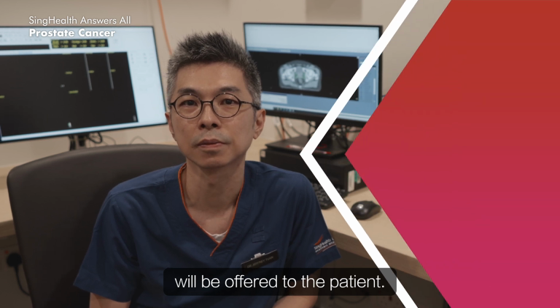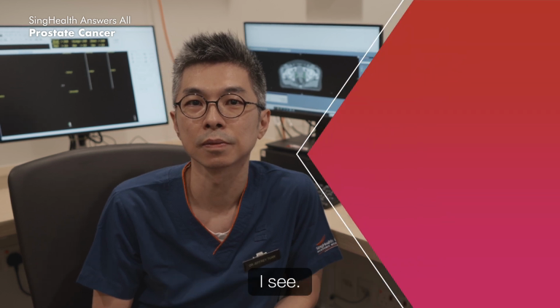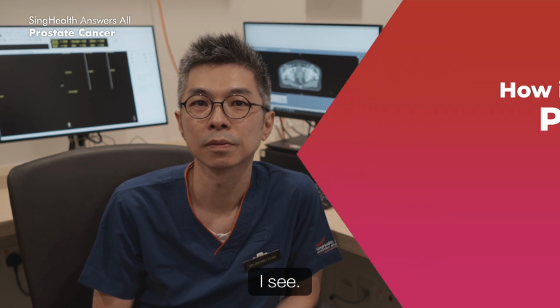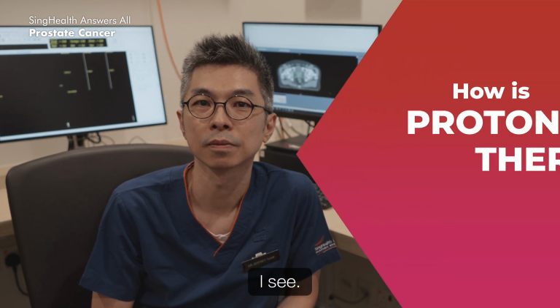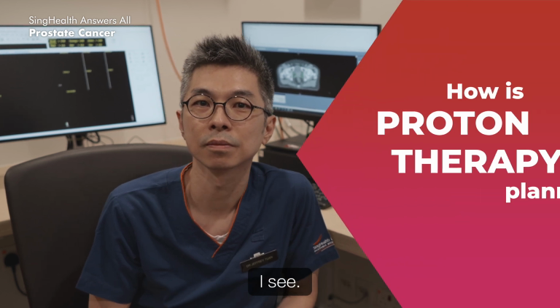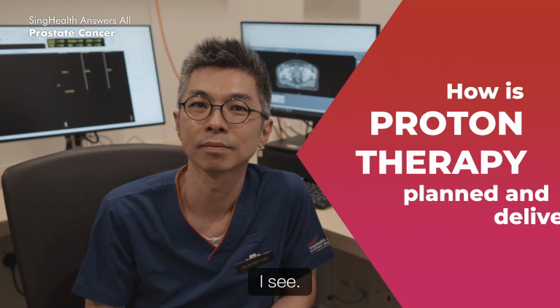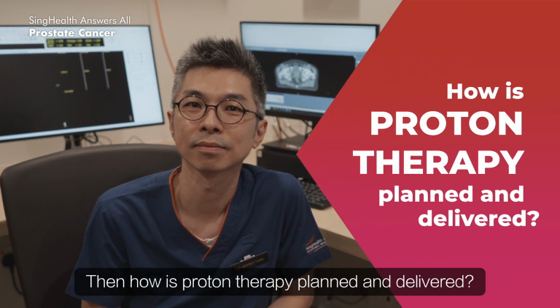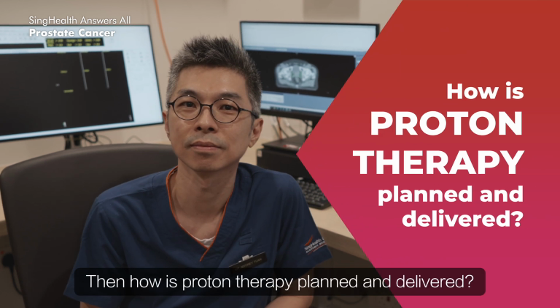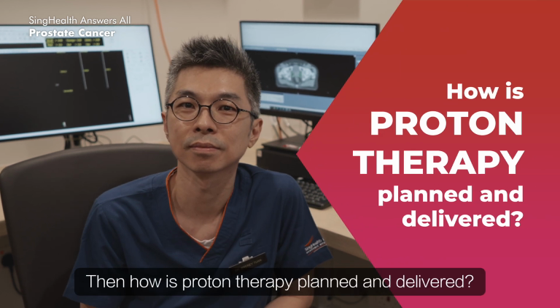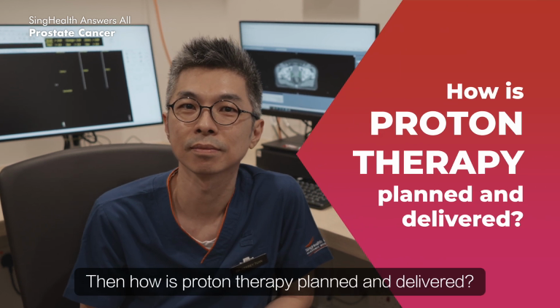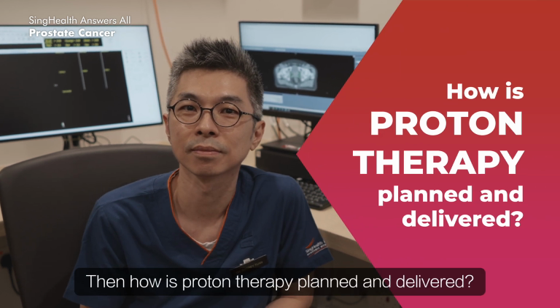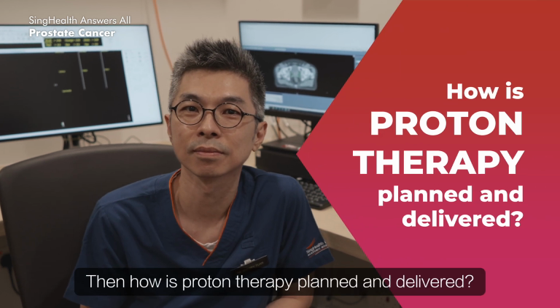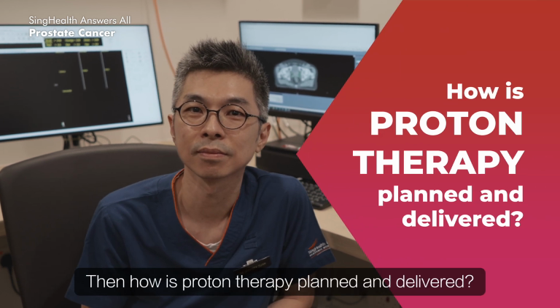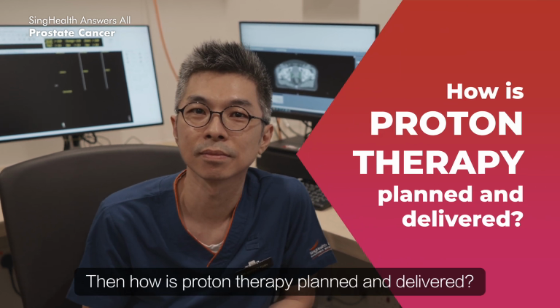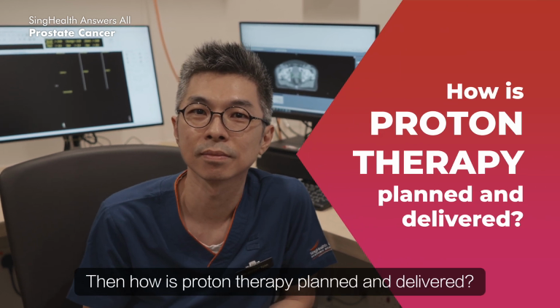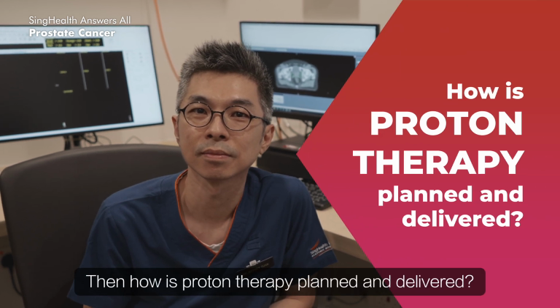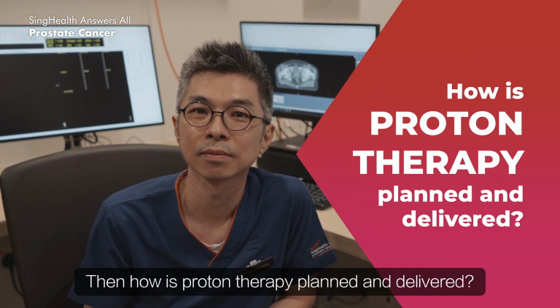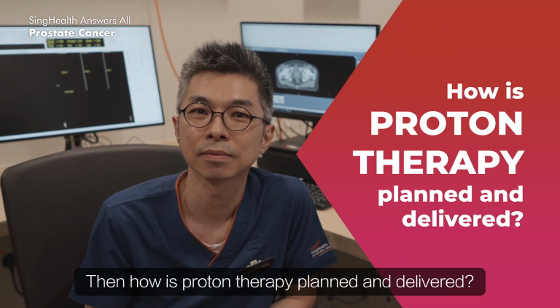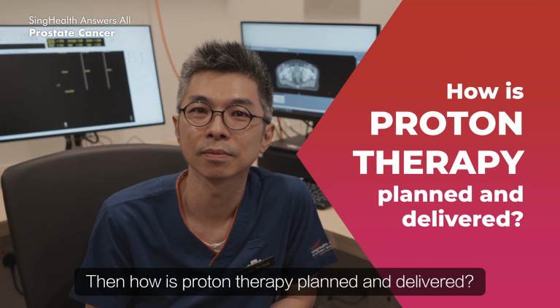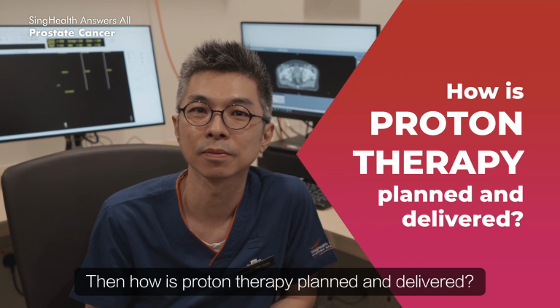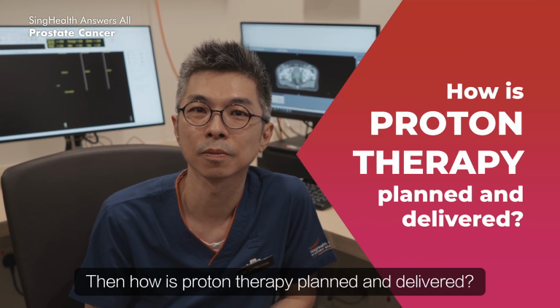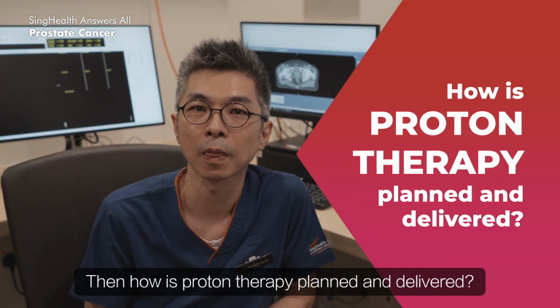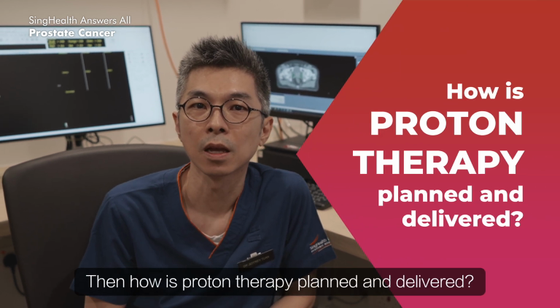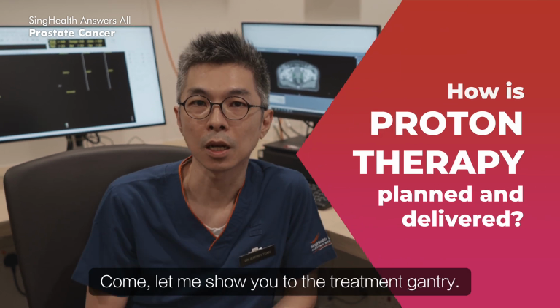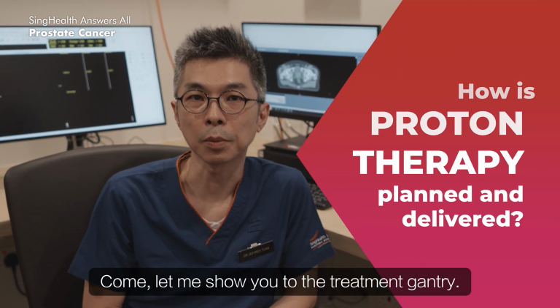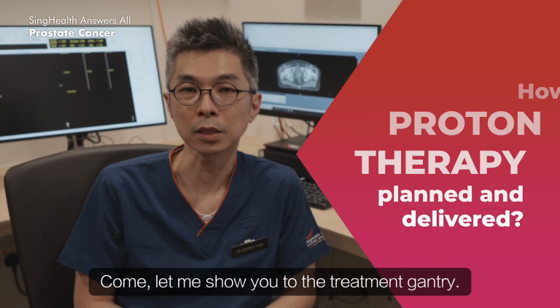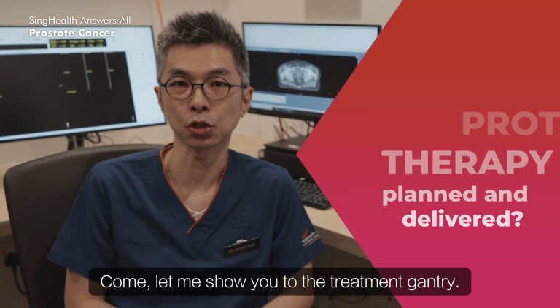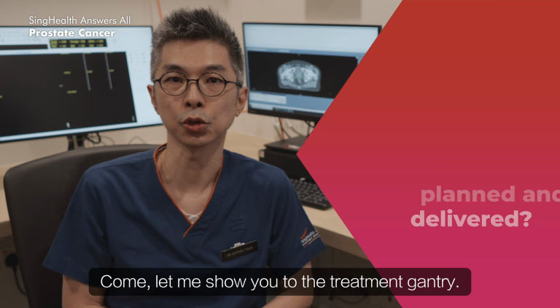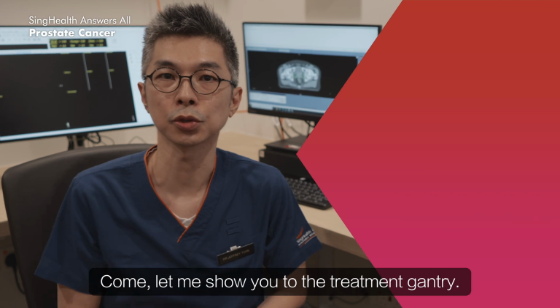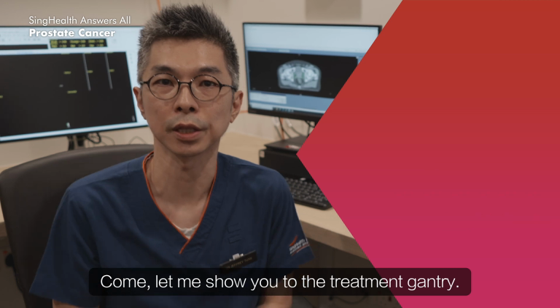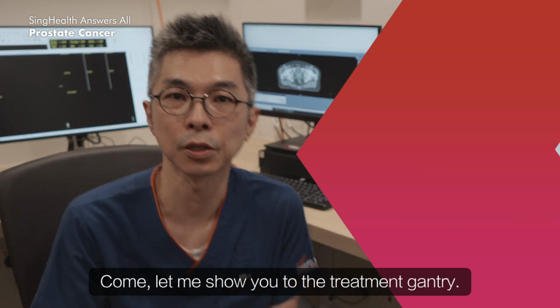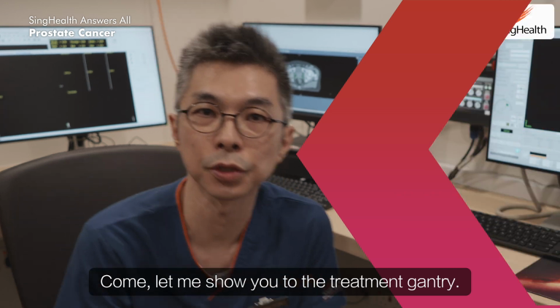I see. Then, how is proton therapy planned and delivered? Come, let's show you to the gantry.